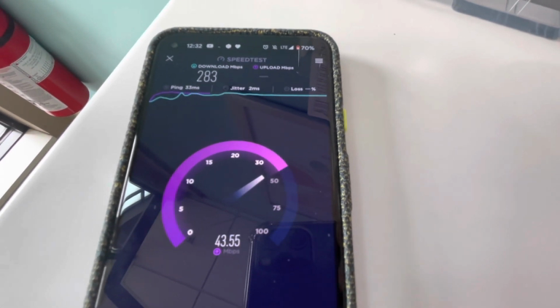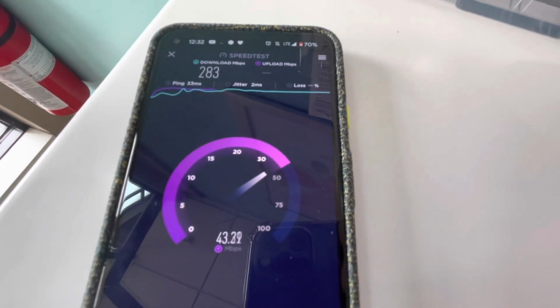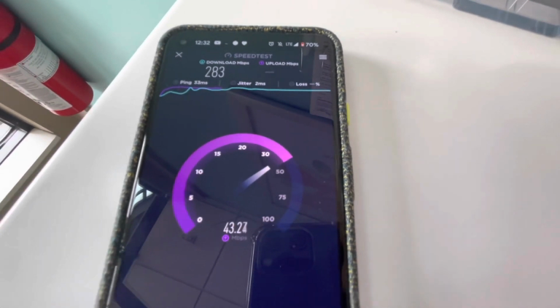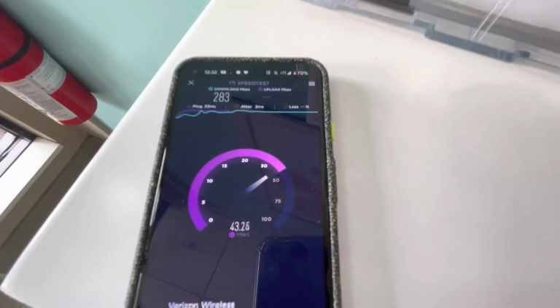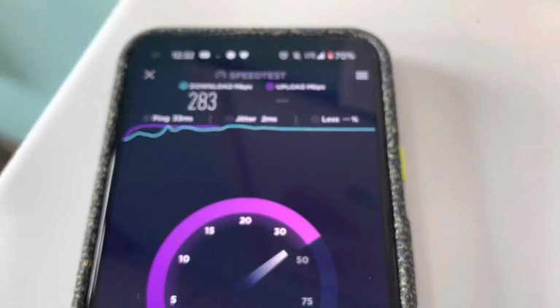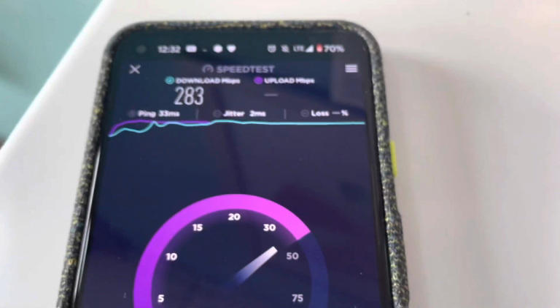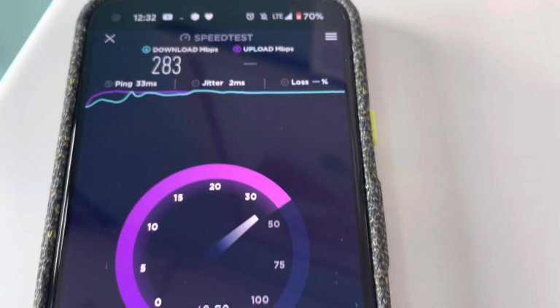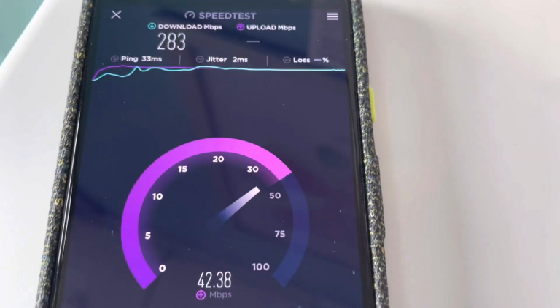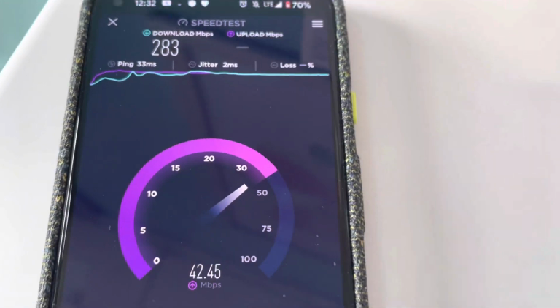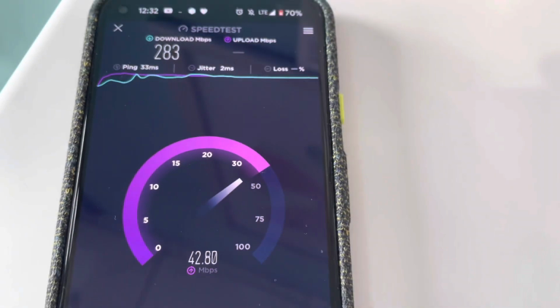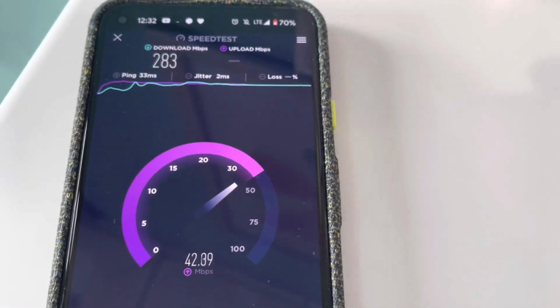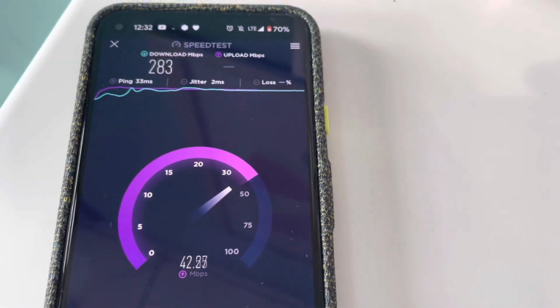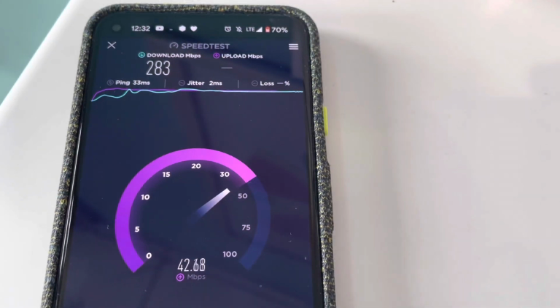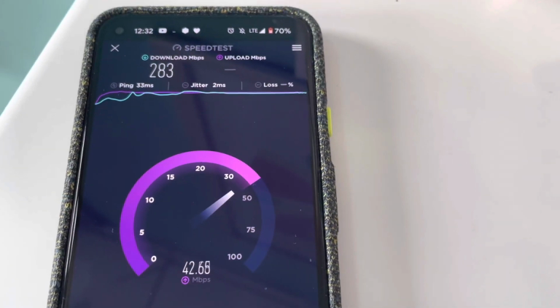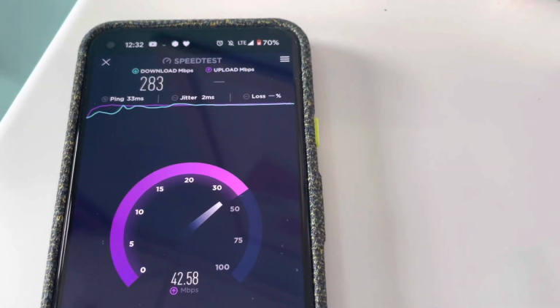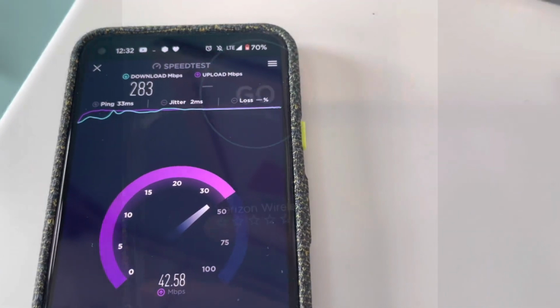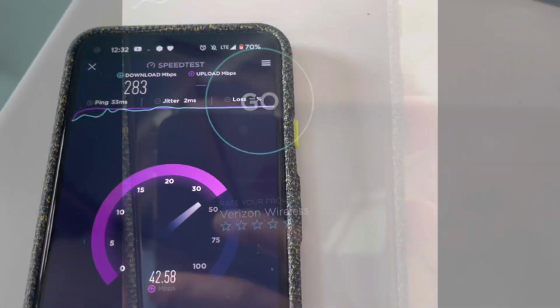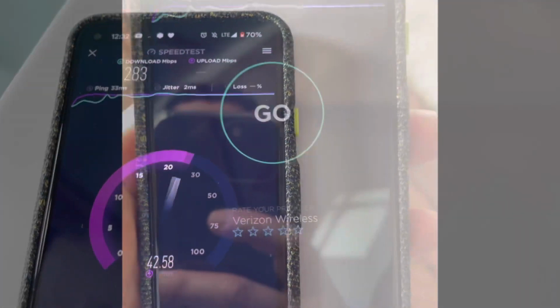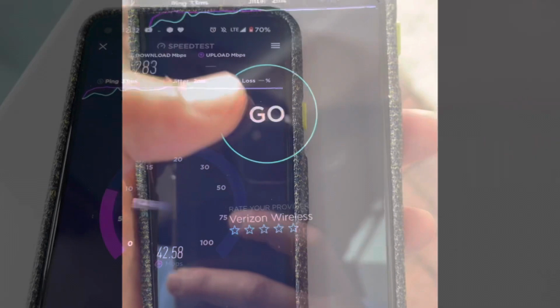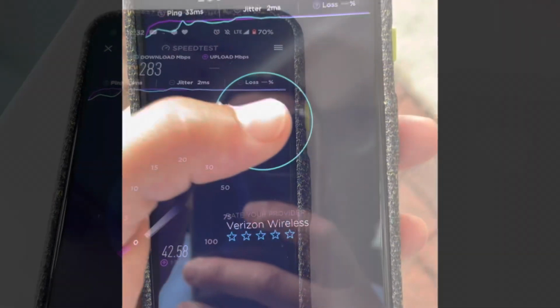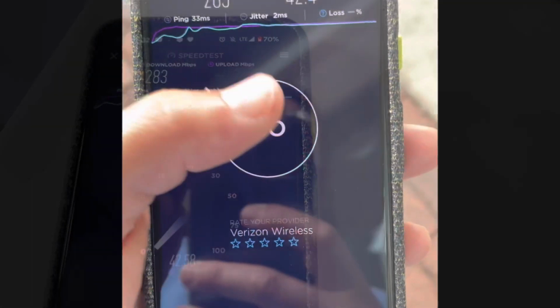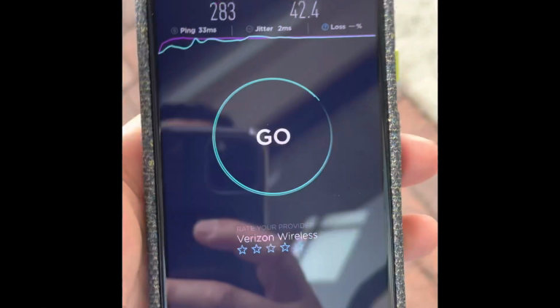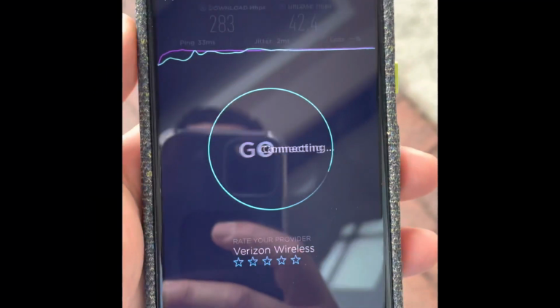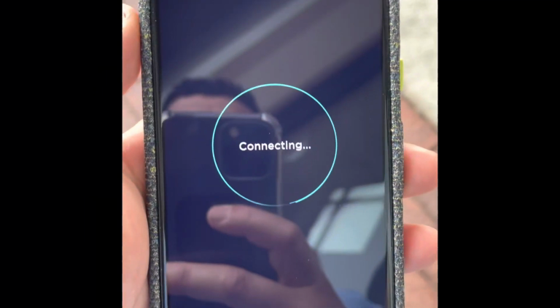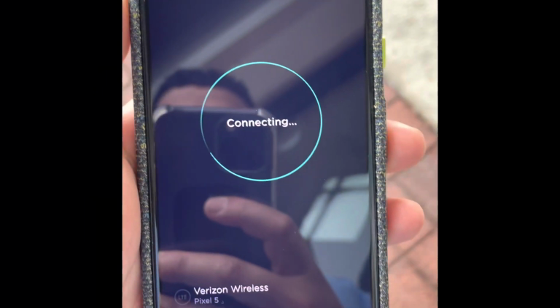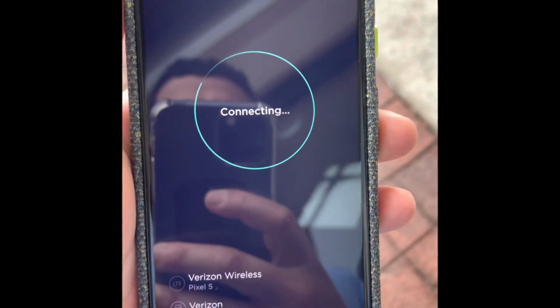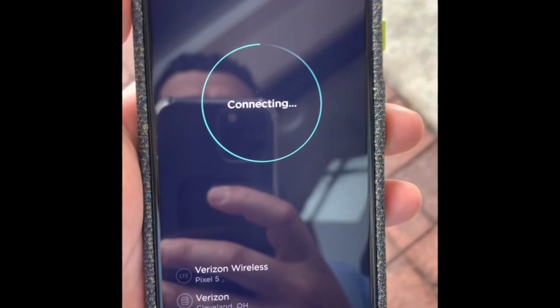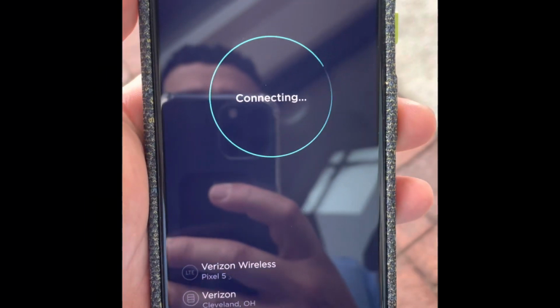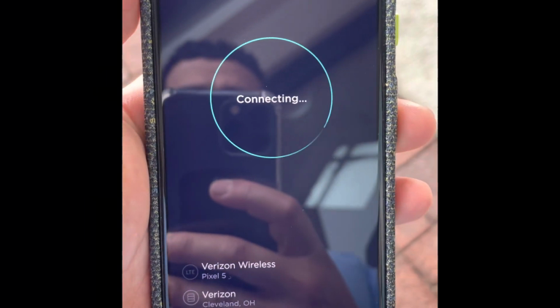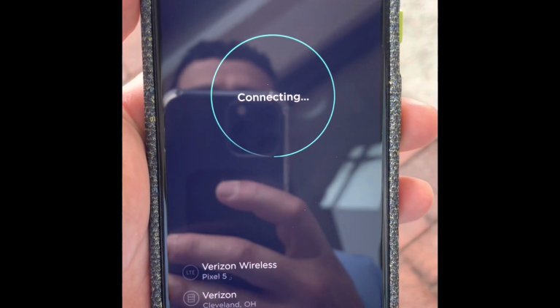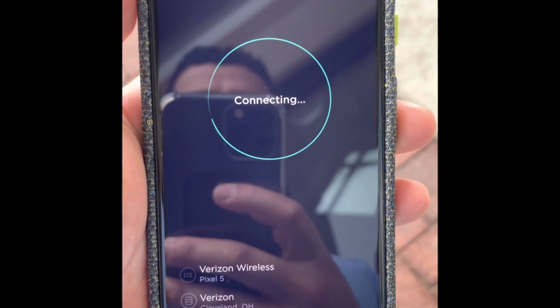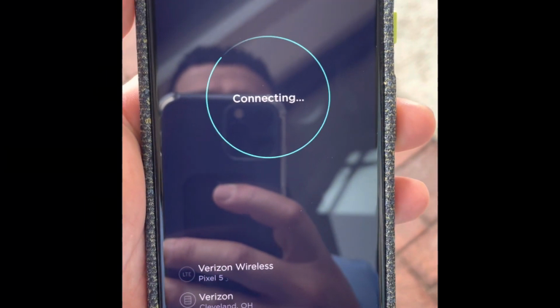283 megabits down, about 43 megabits per second on the uplink. Really, really nice stuff.